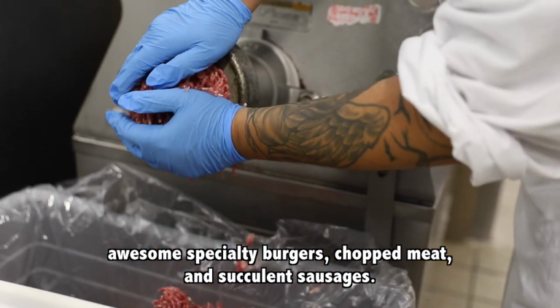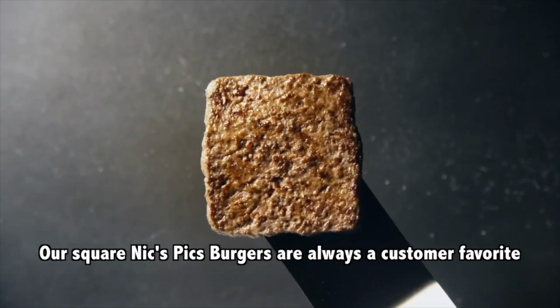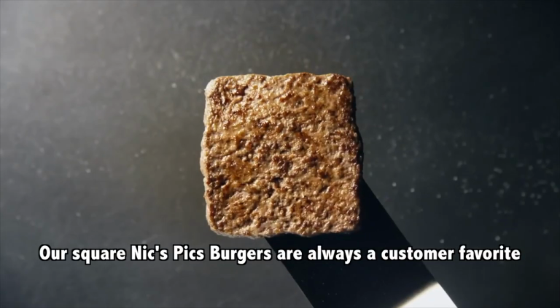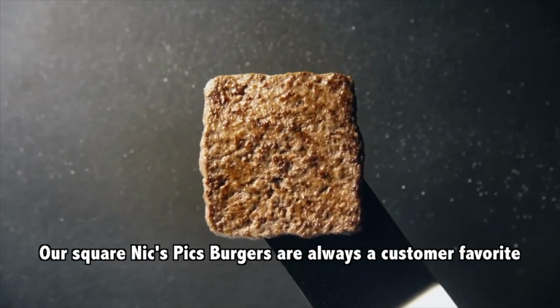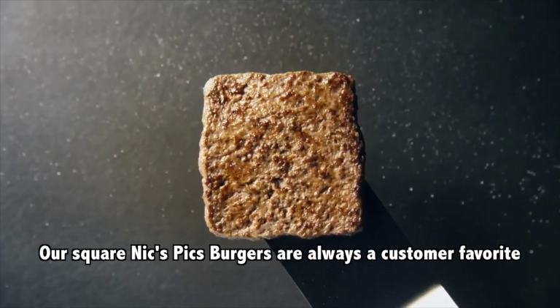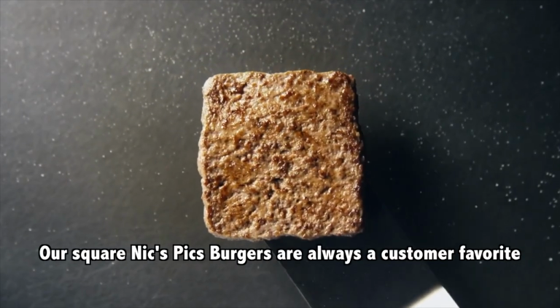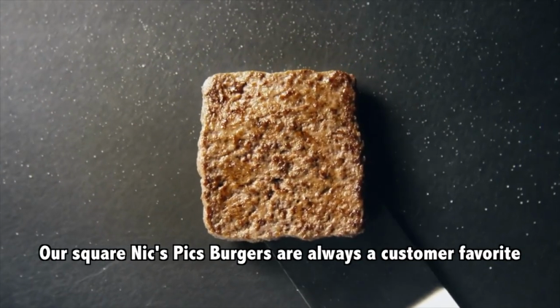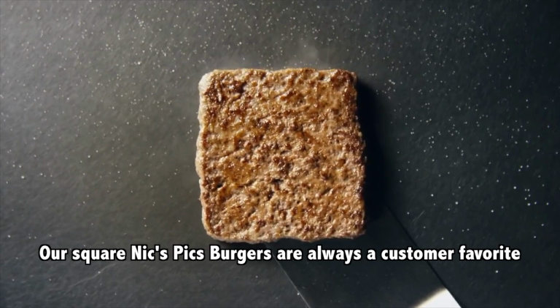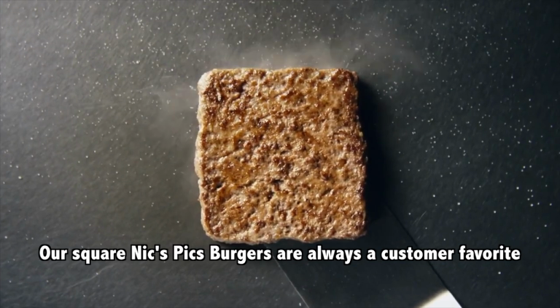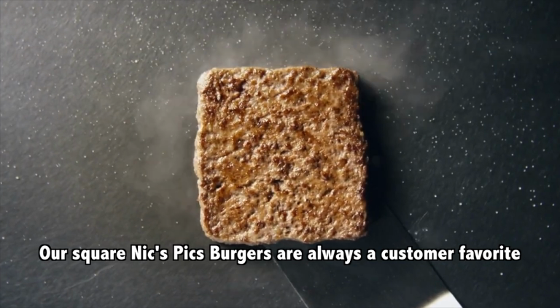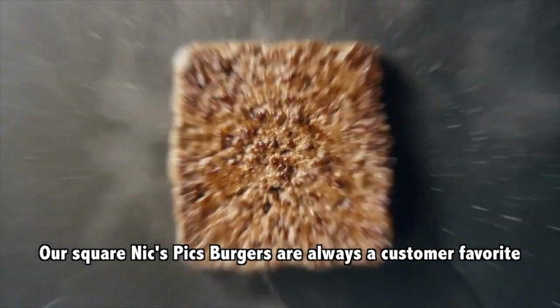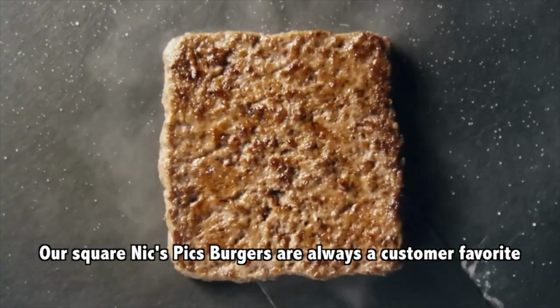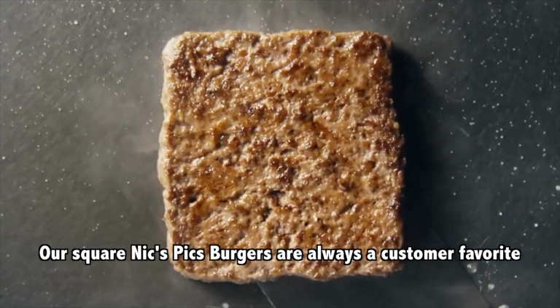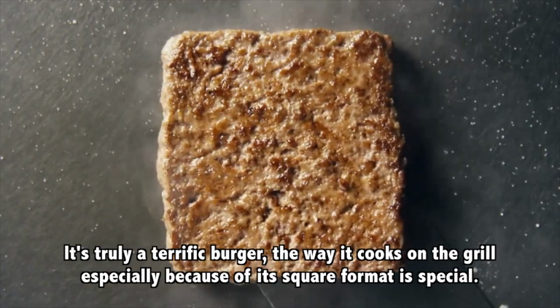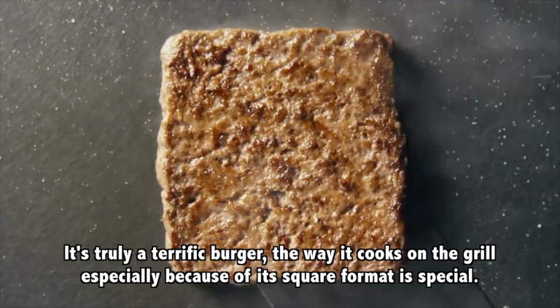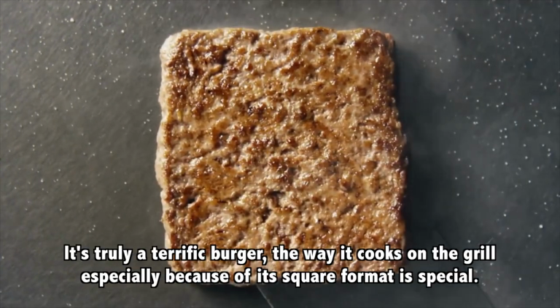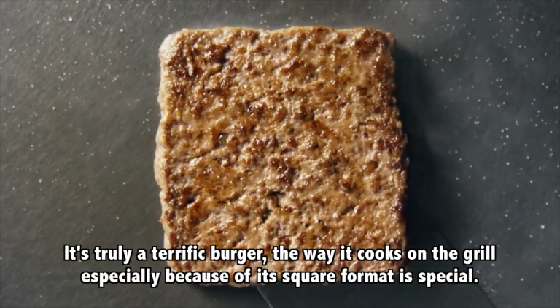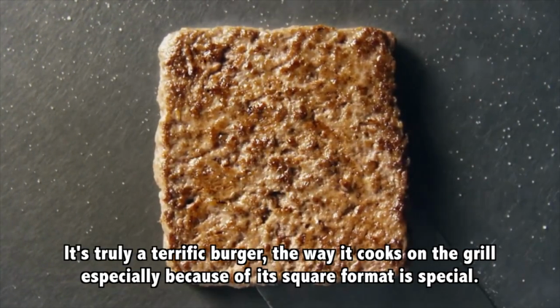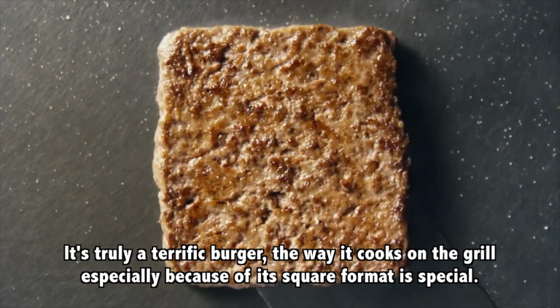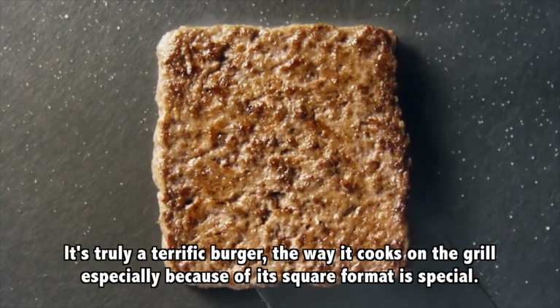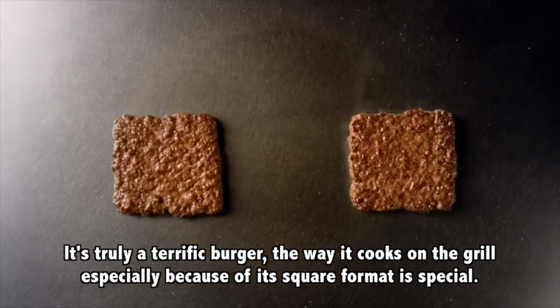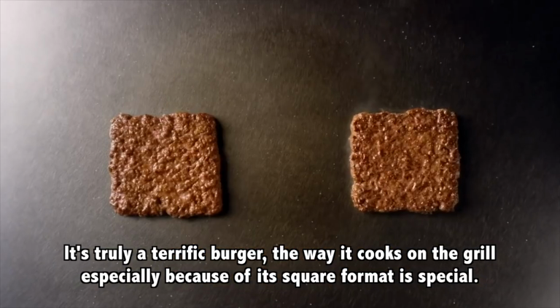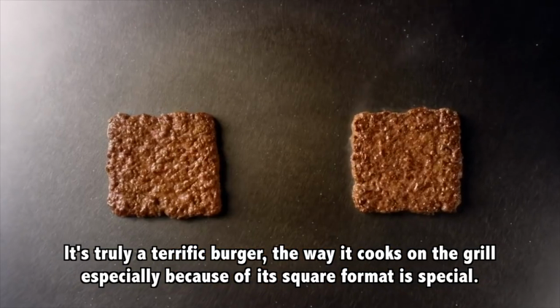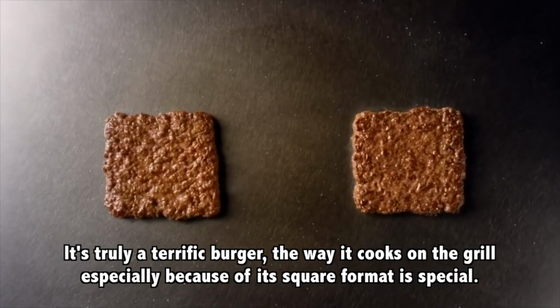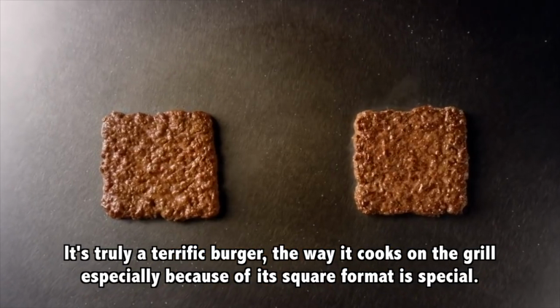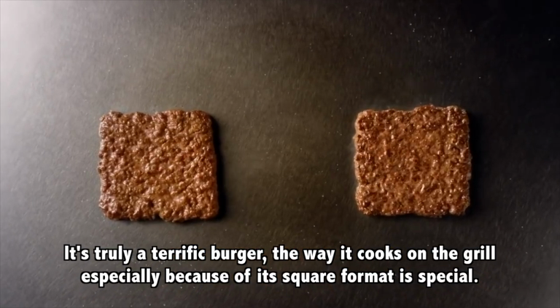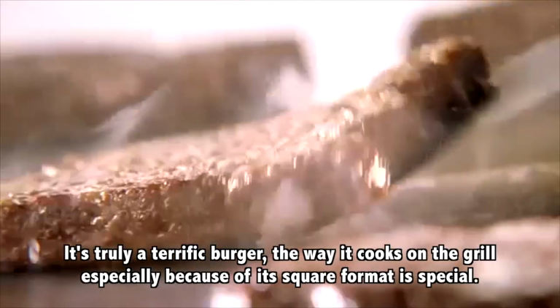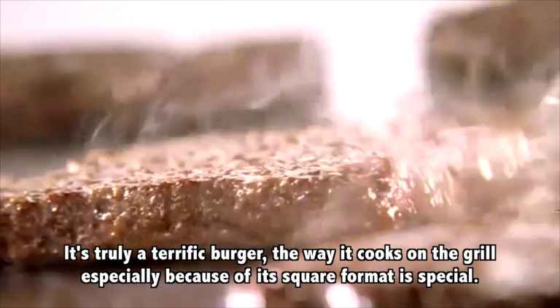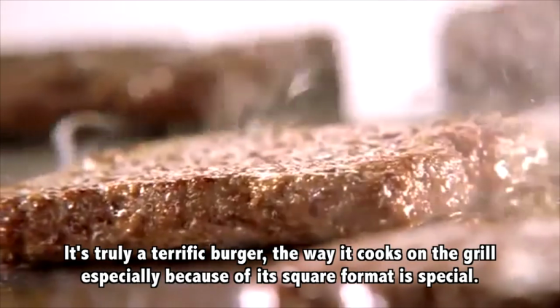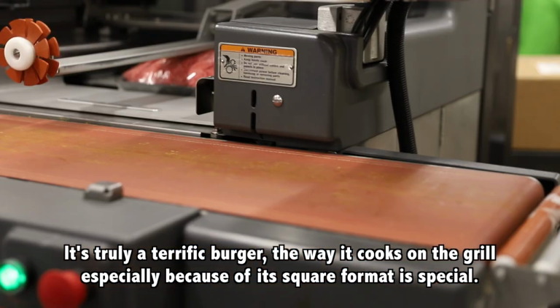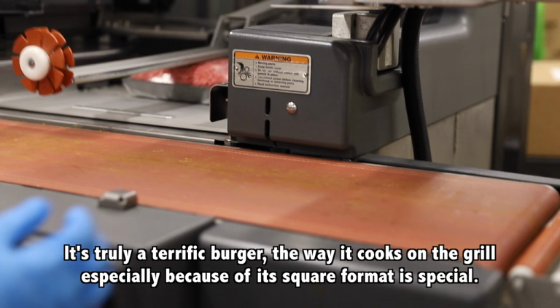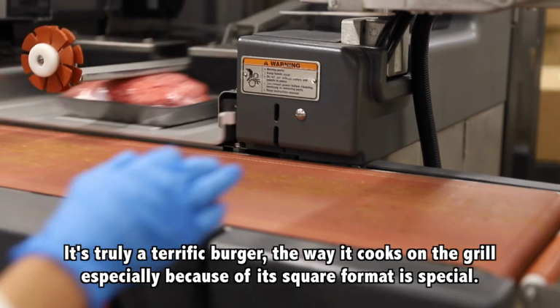Our square and mixed-pick burgers are always a customer favorite. It's truly a terrific burger. The way it cooks on the grill, especially because of its square format, is special.